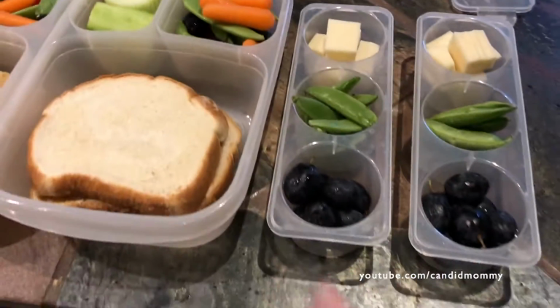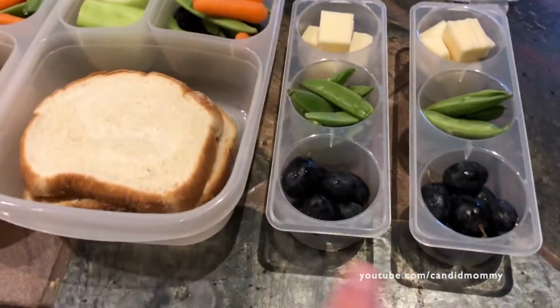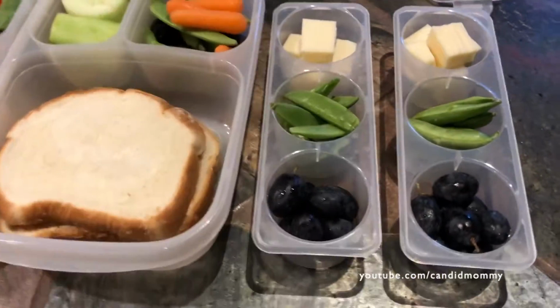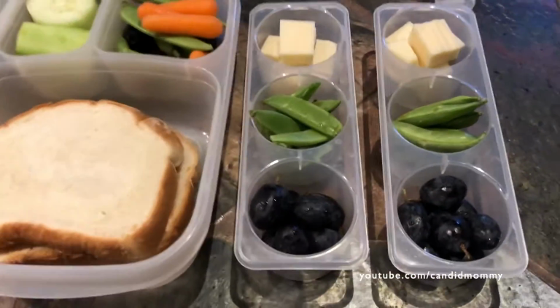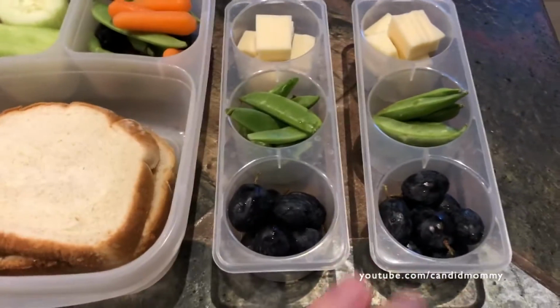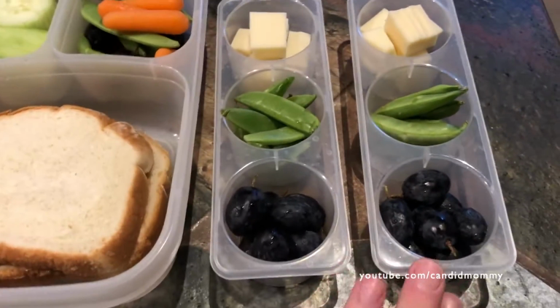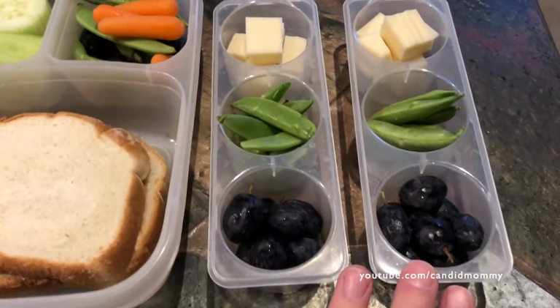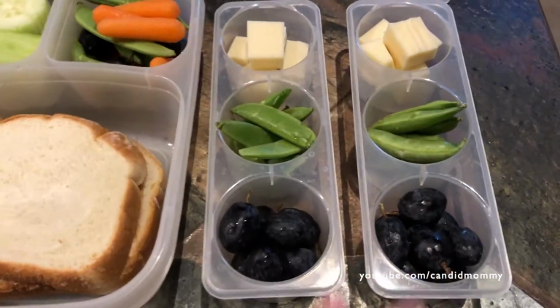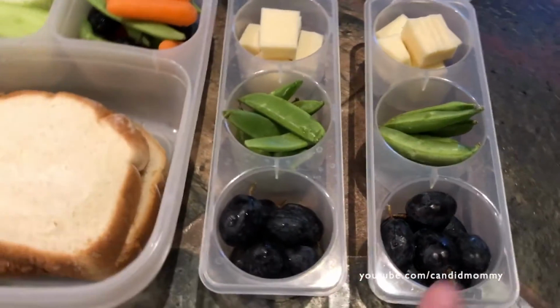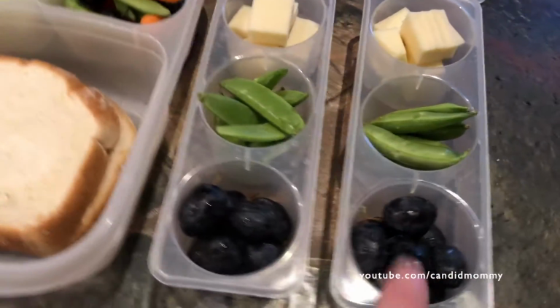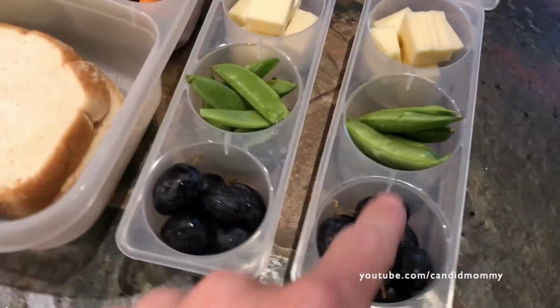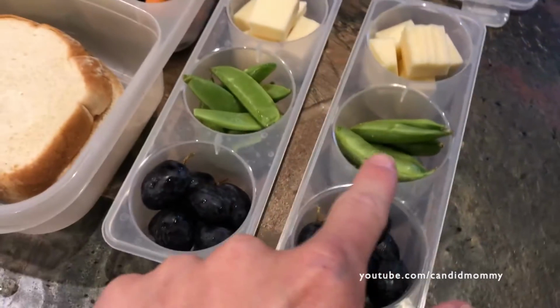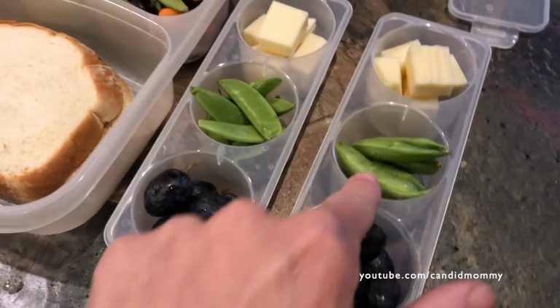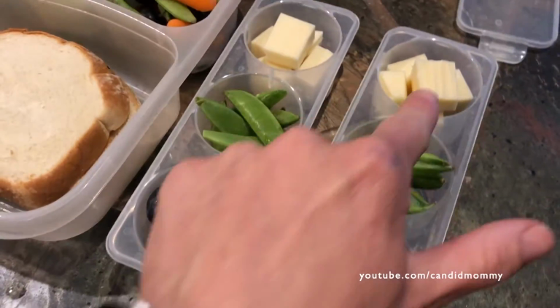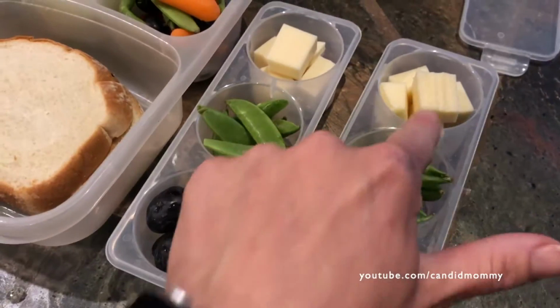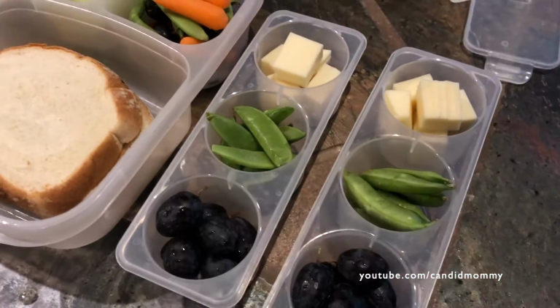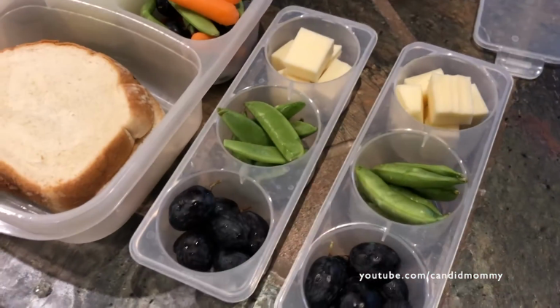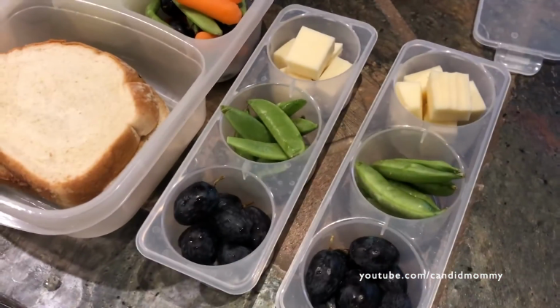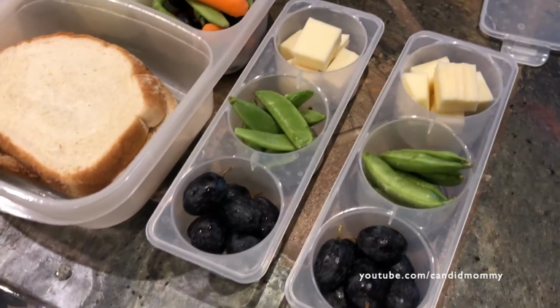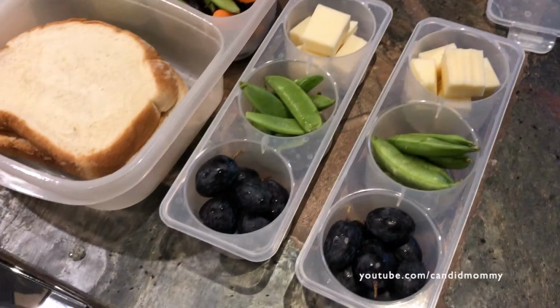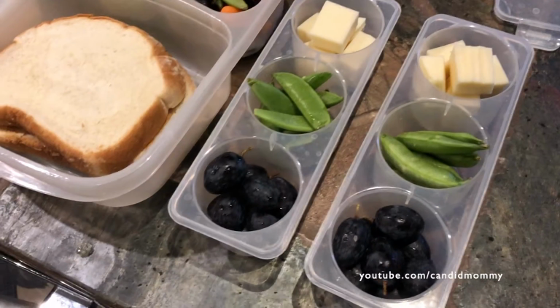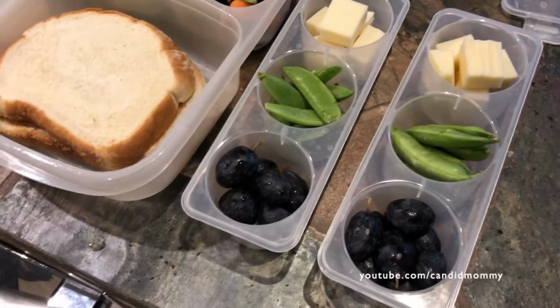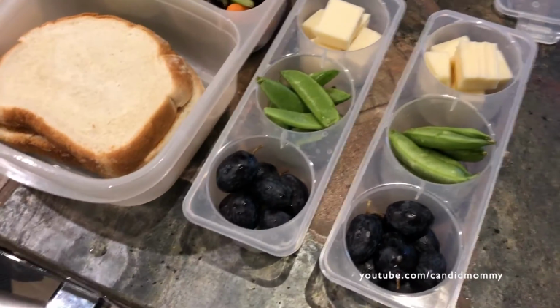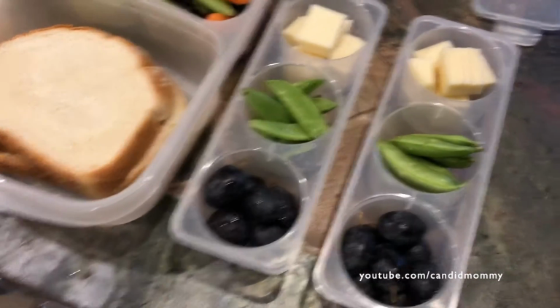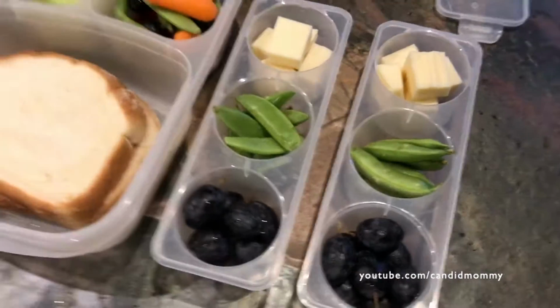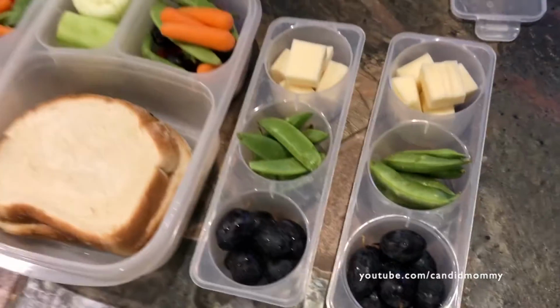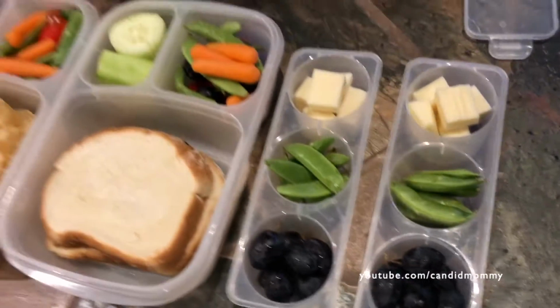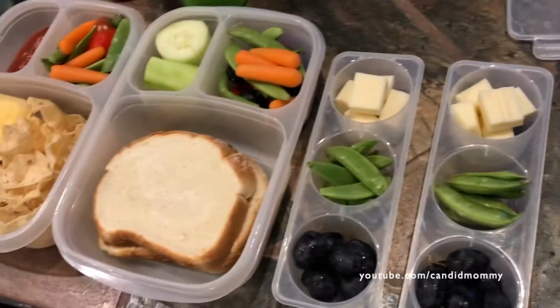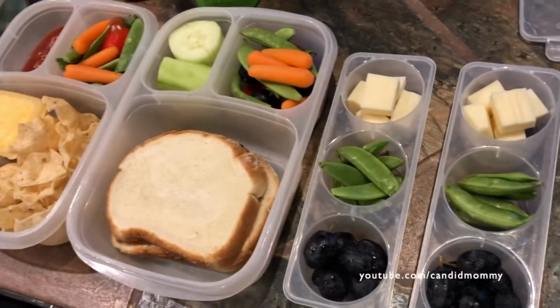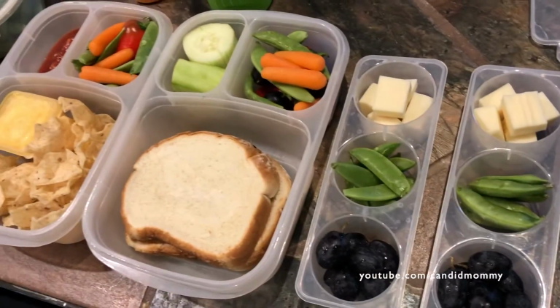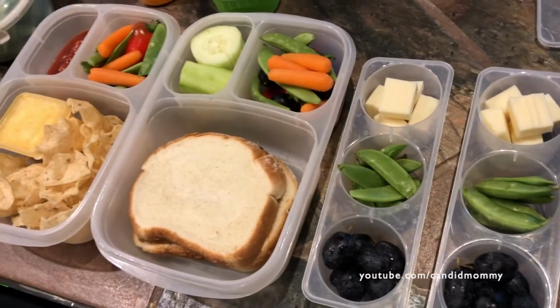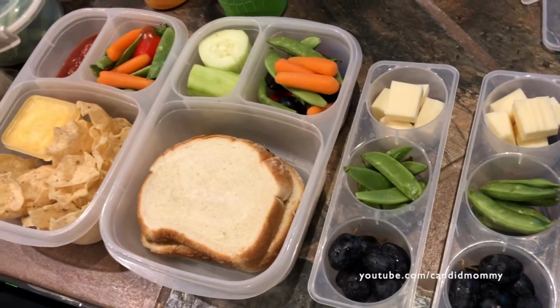And then for their snacks, they've got grapes, sugar snap peas, and some Monterey Jack cheese. So that's what's in everybody's lunches today.